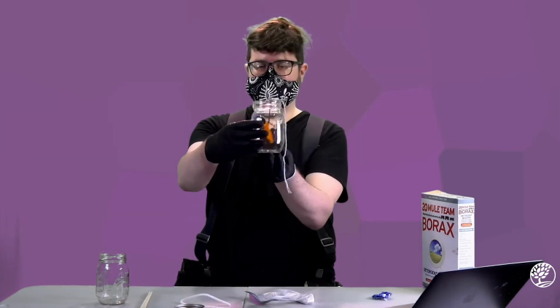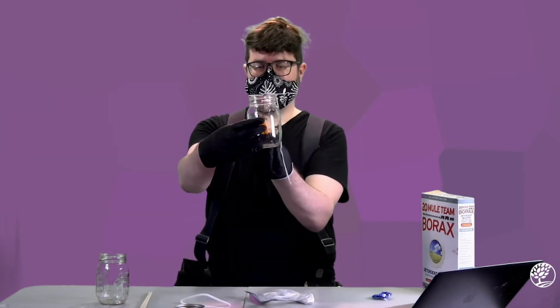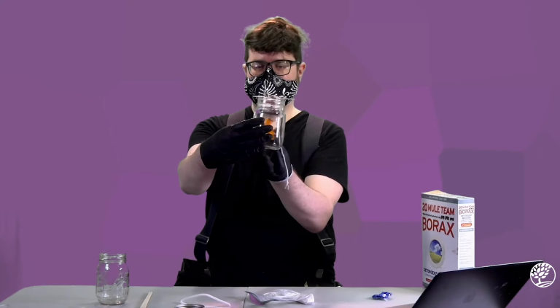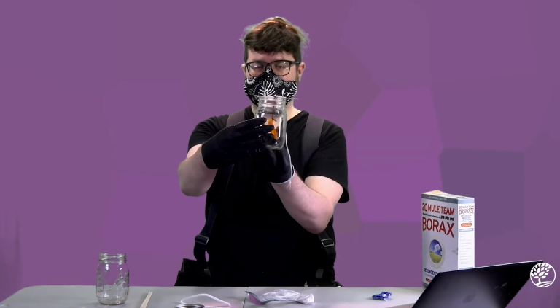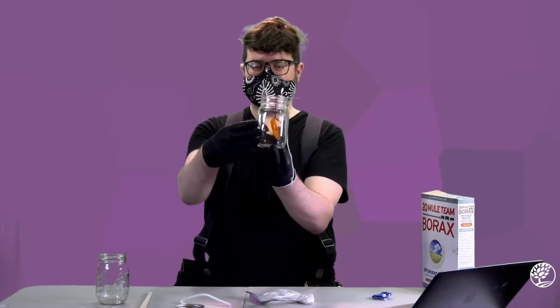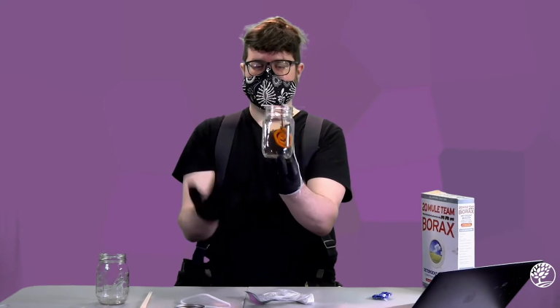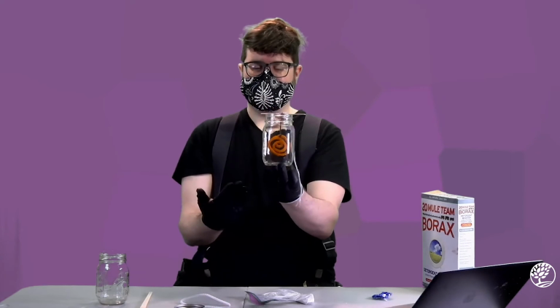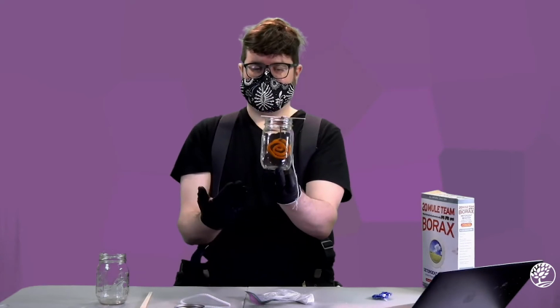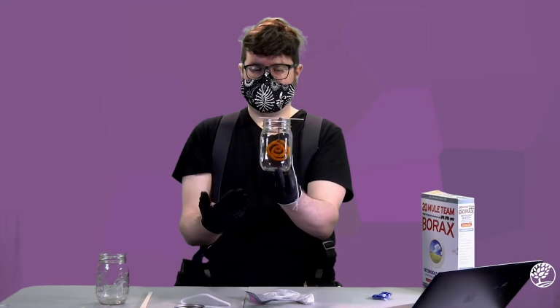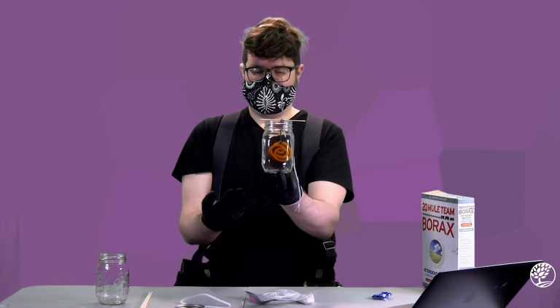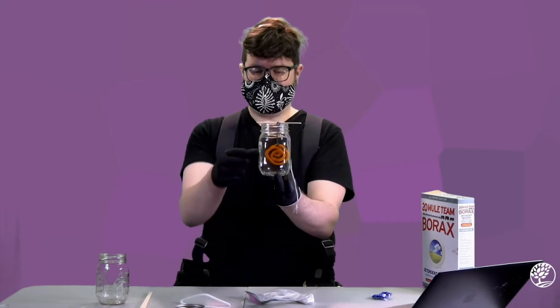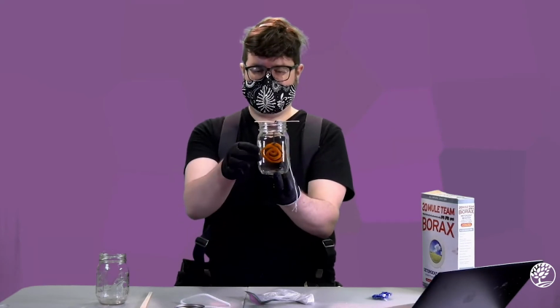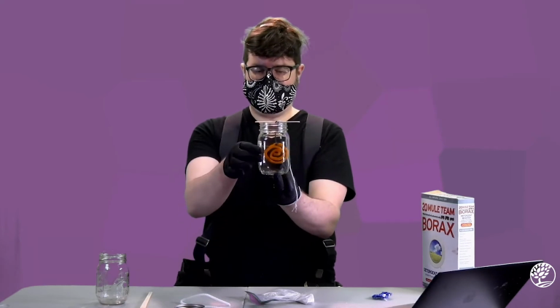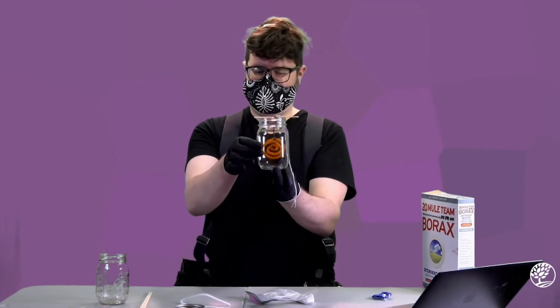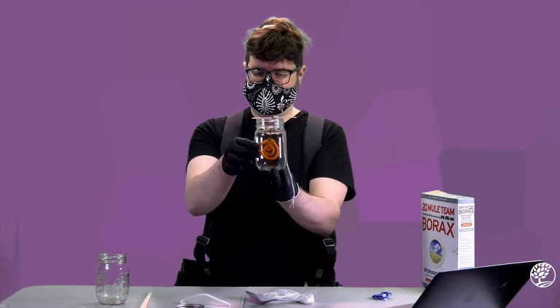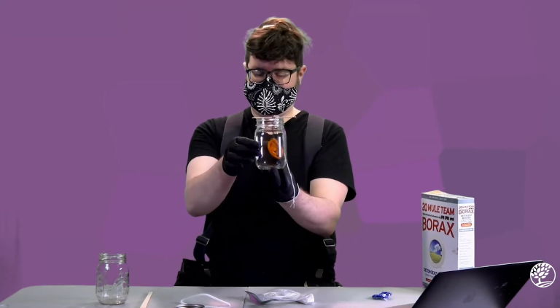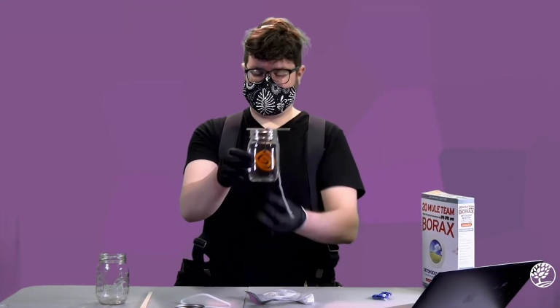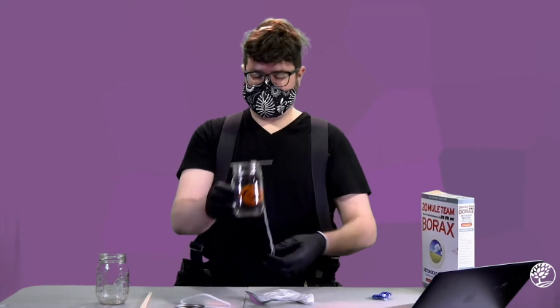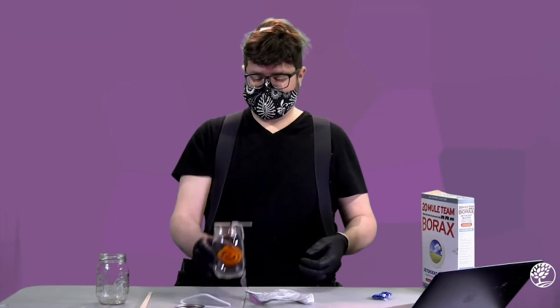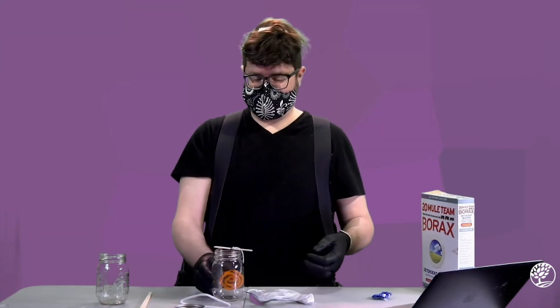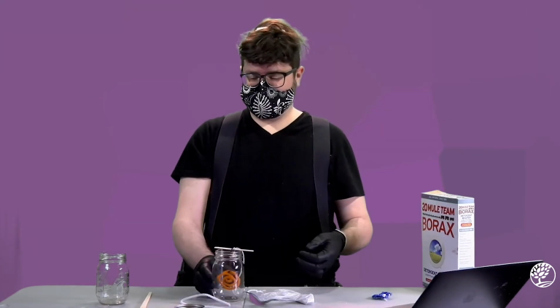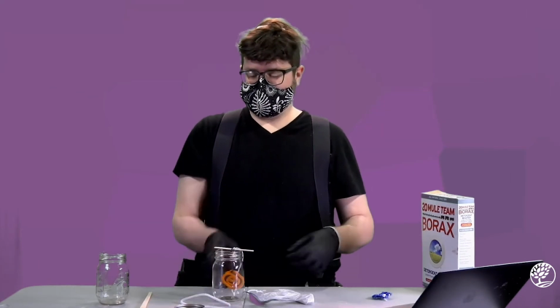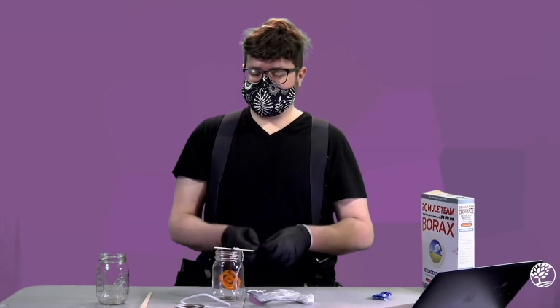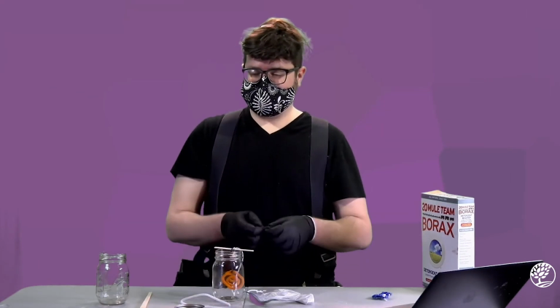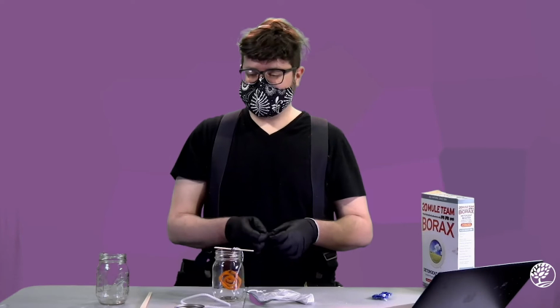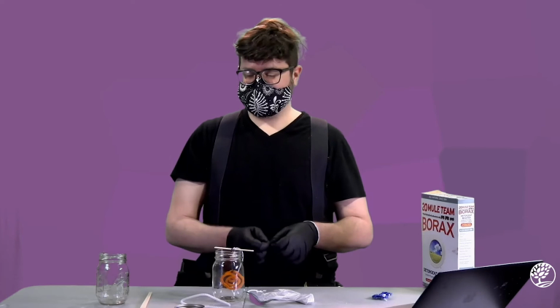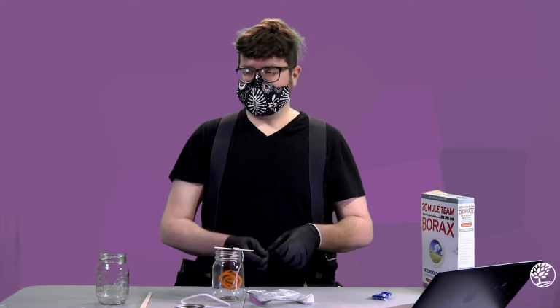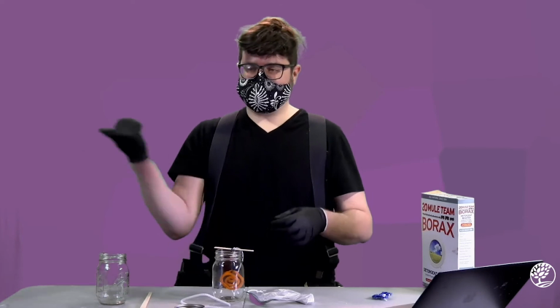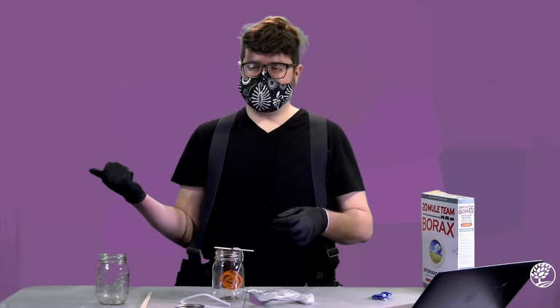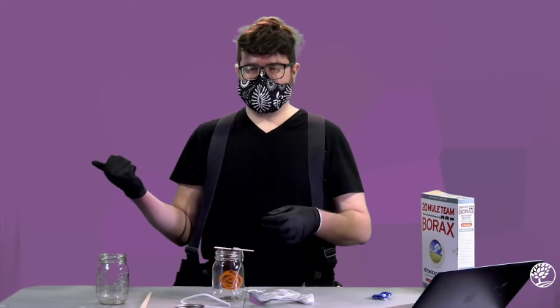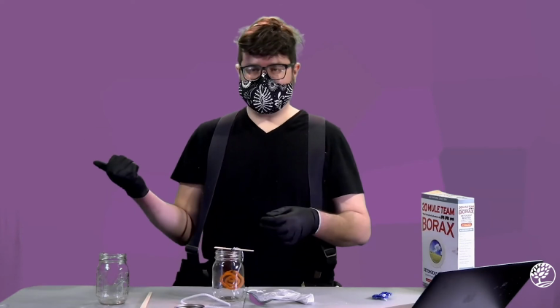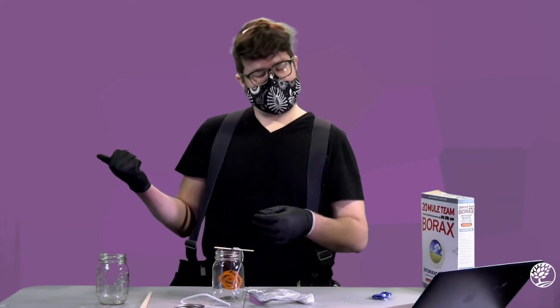Once you're satisfied with your shape and have everything how you want it, we're going to go boil some water and we'll be right back.